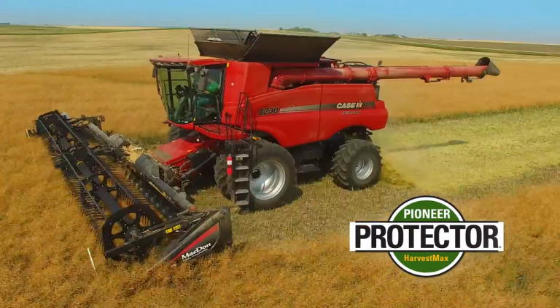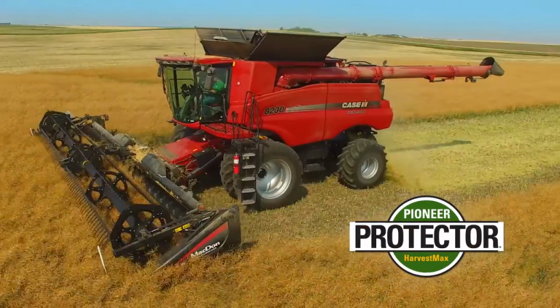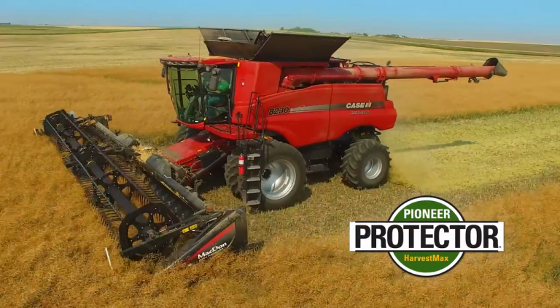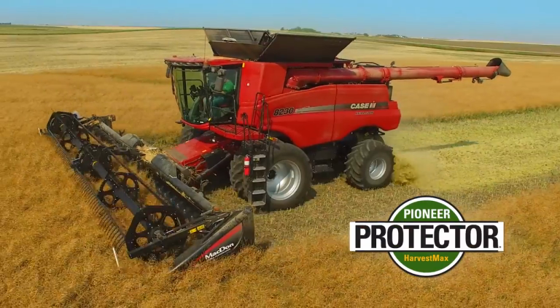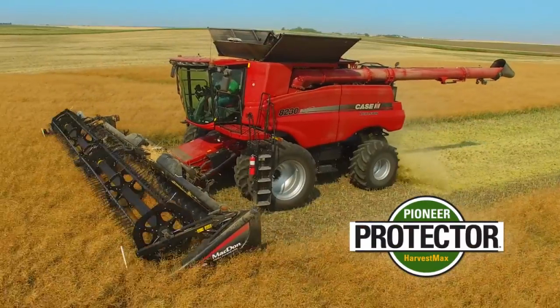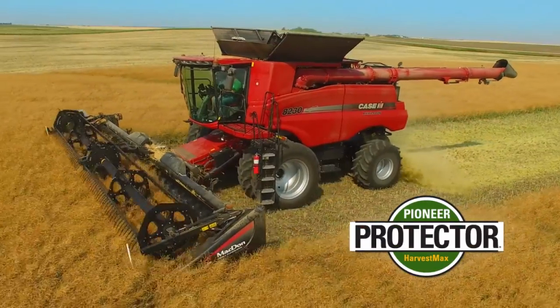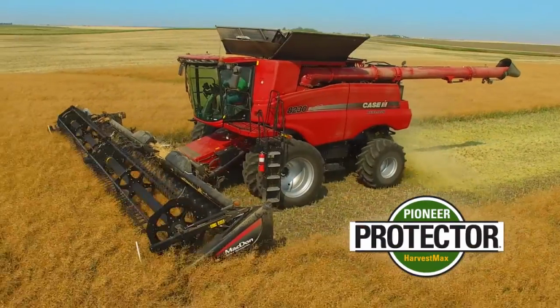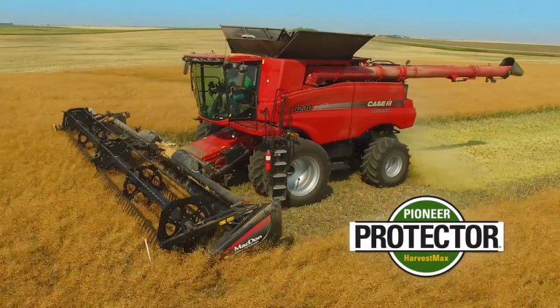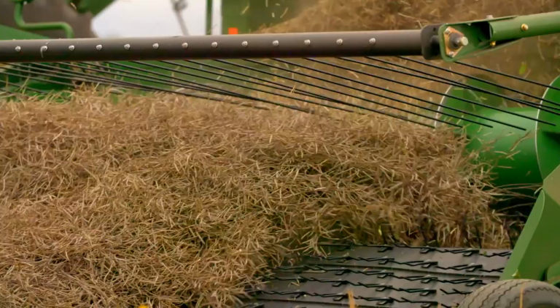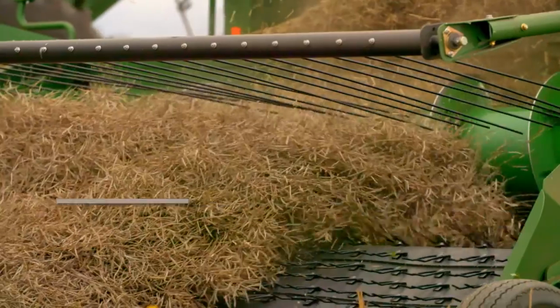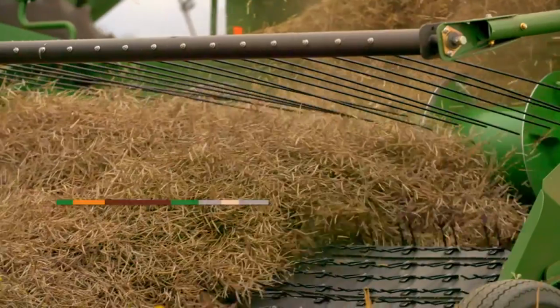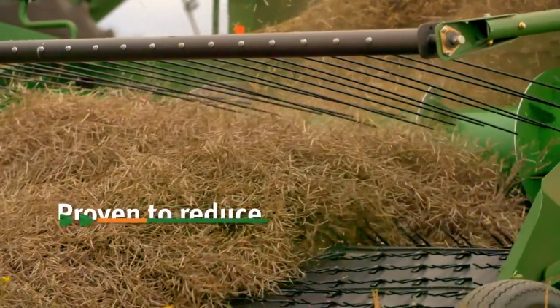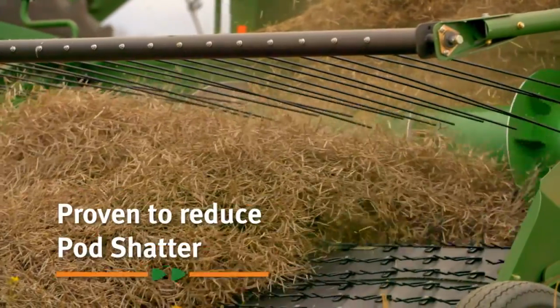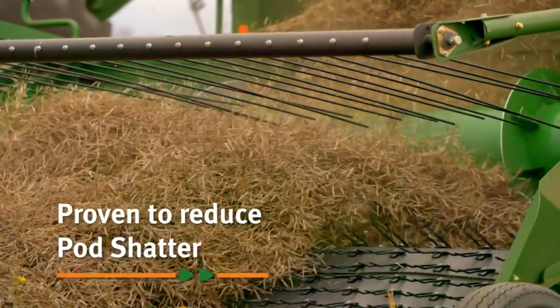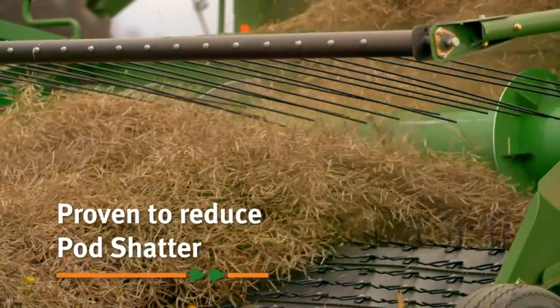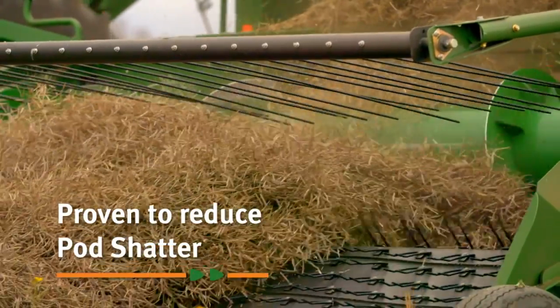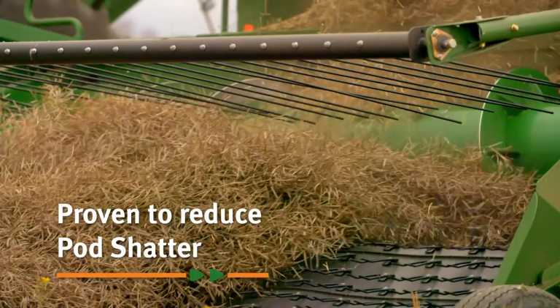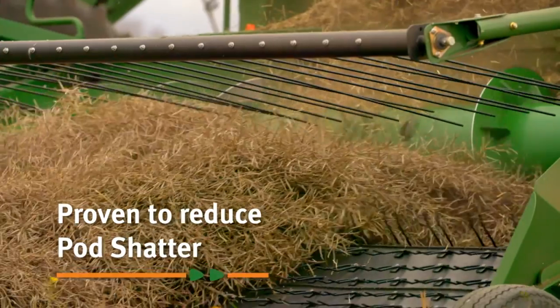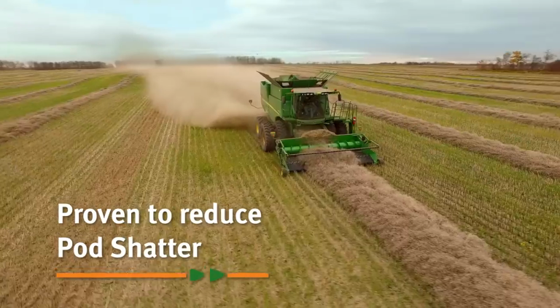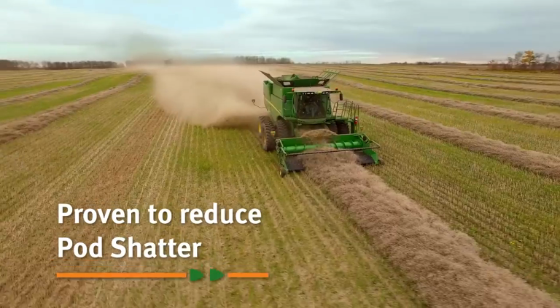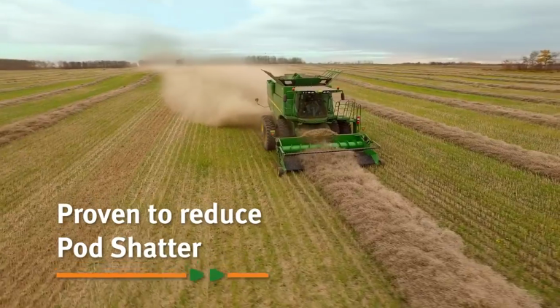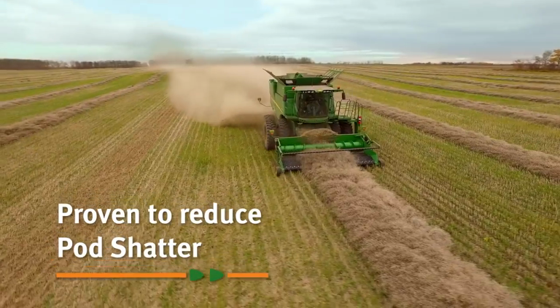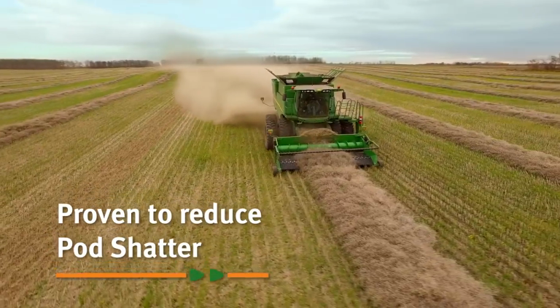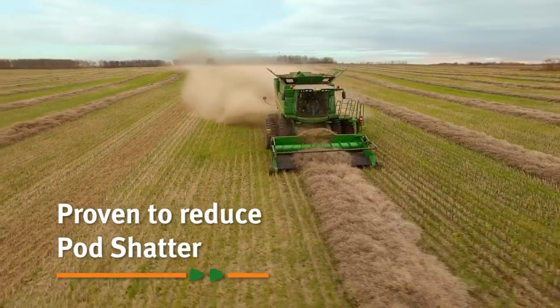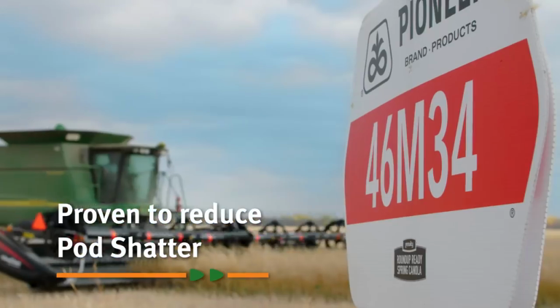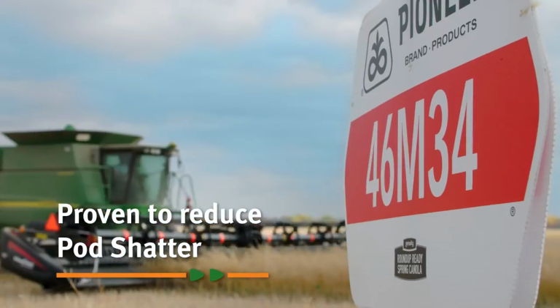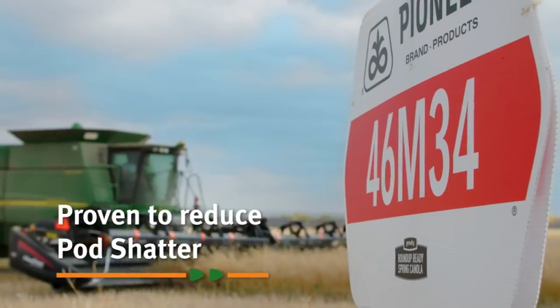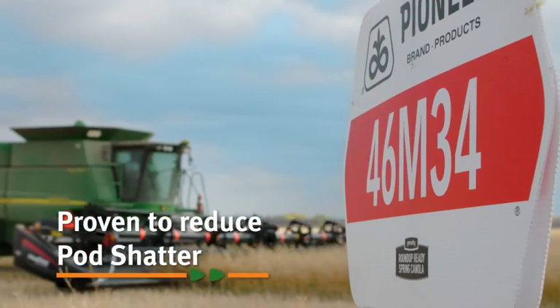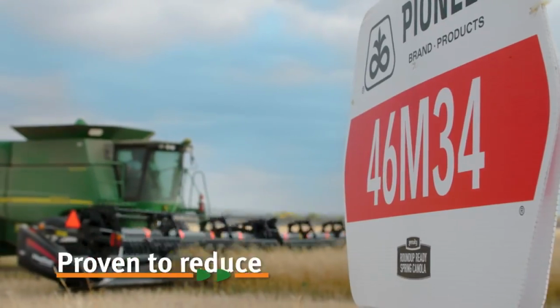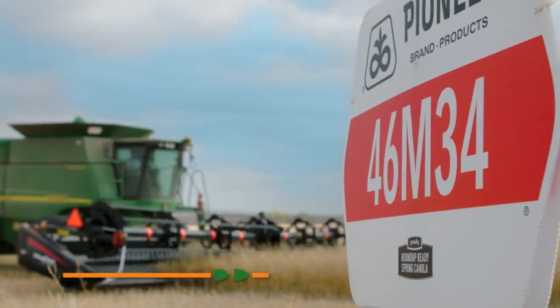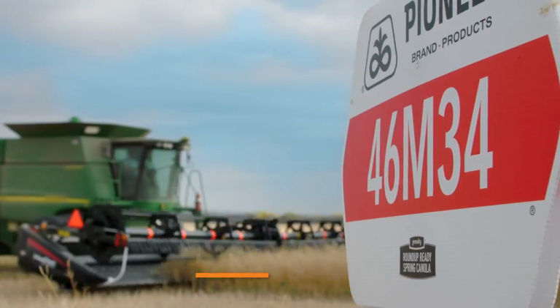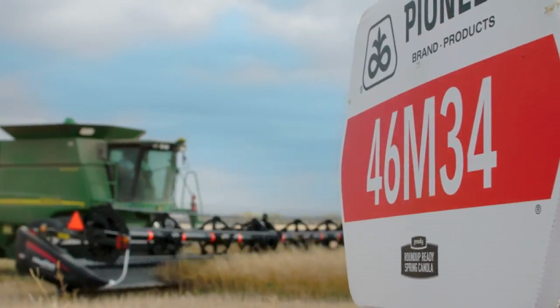Pioneer Protector Harvest Max is proven to reduce pod shatter. Whether you swath or straight cut, you're in control.